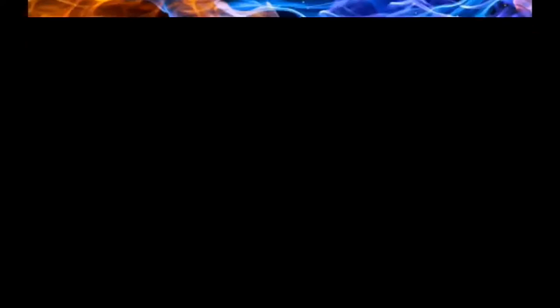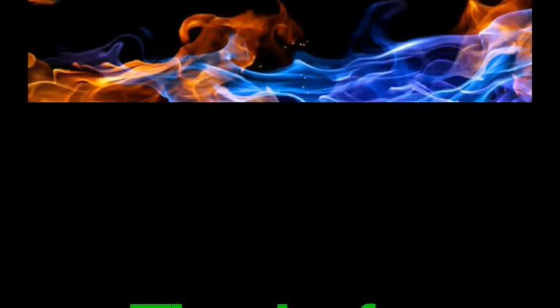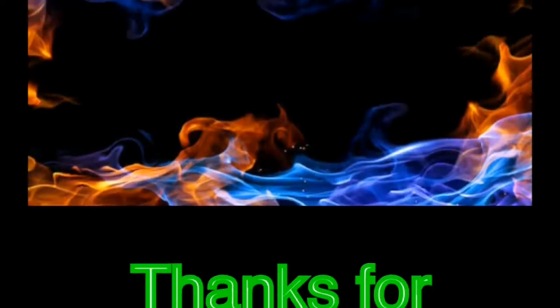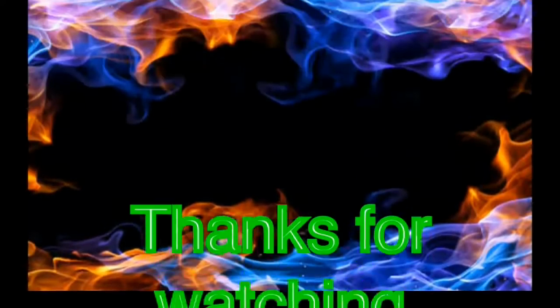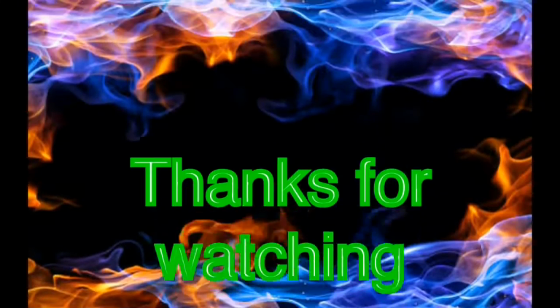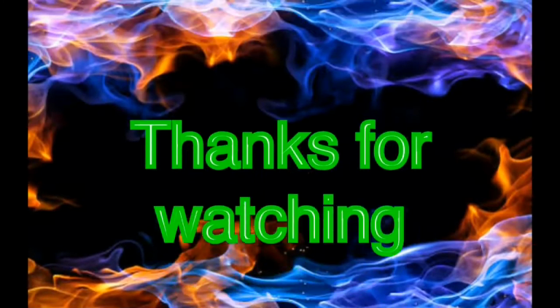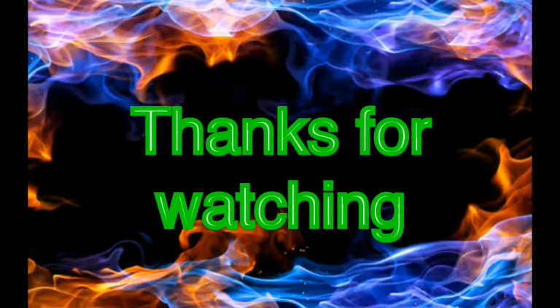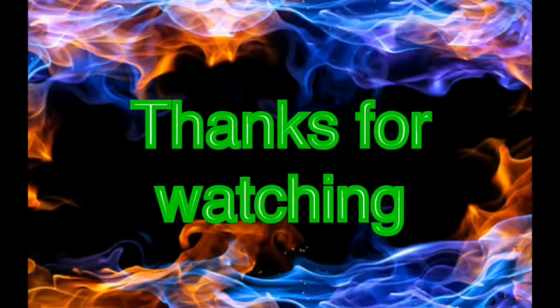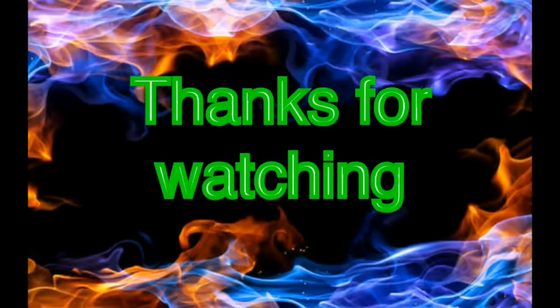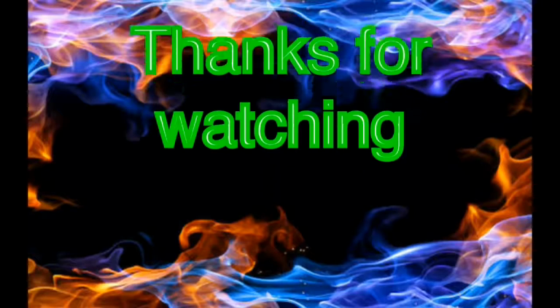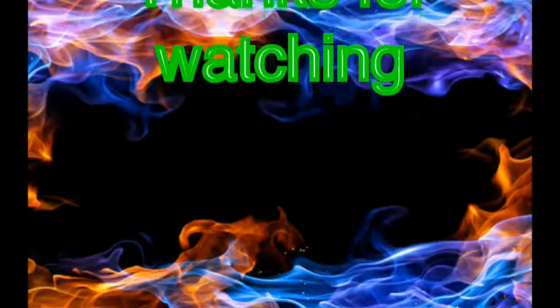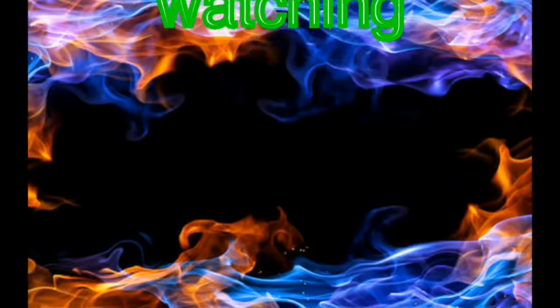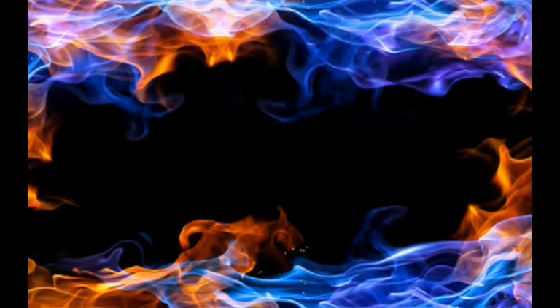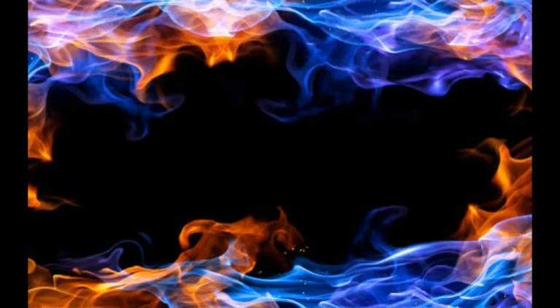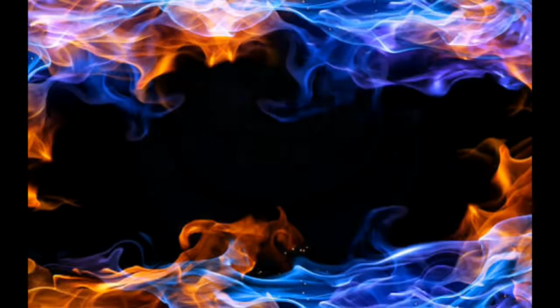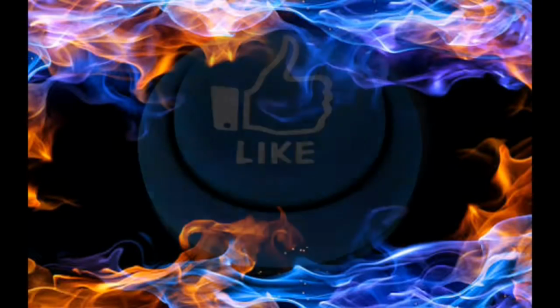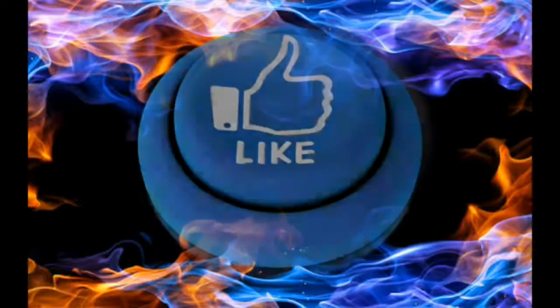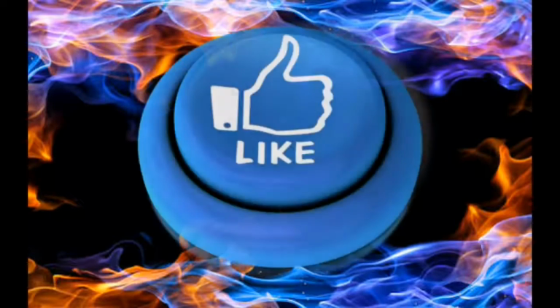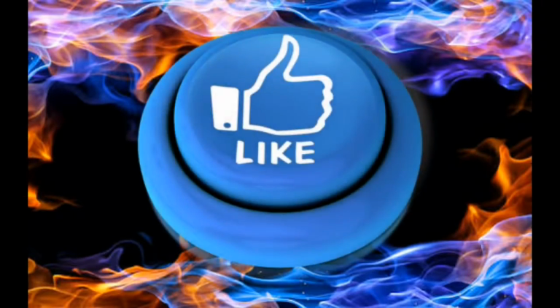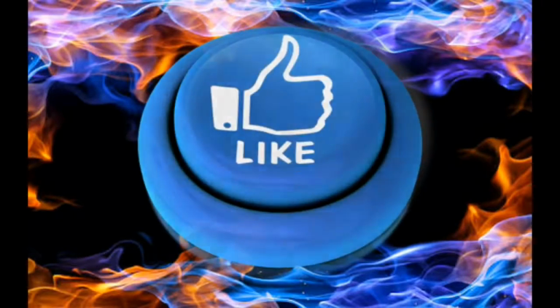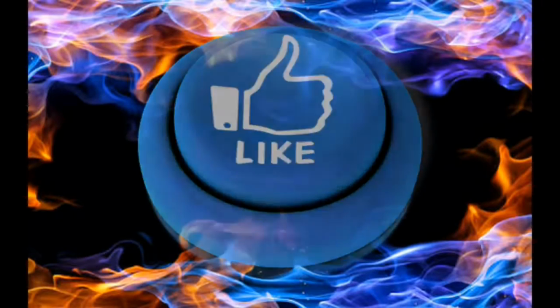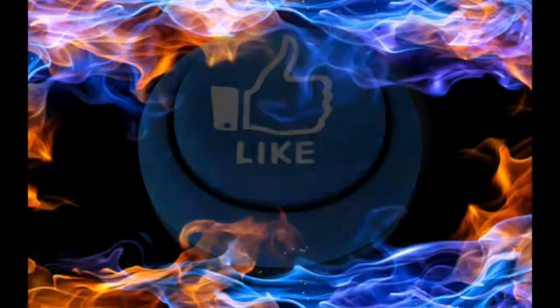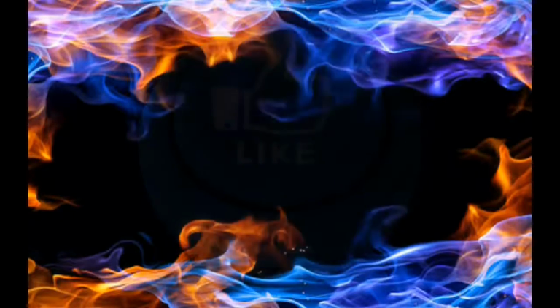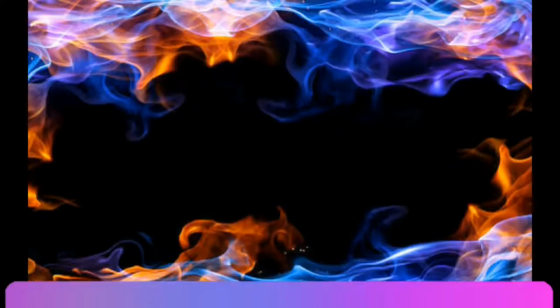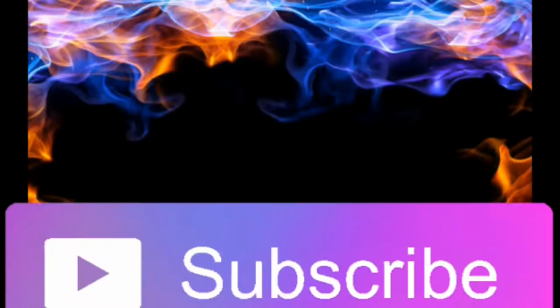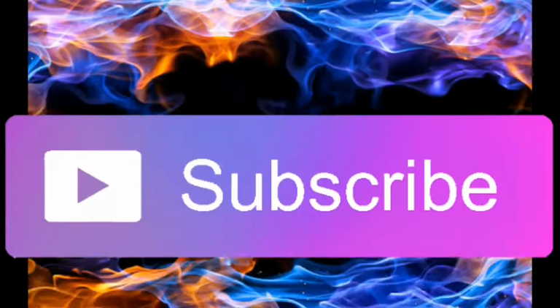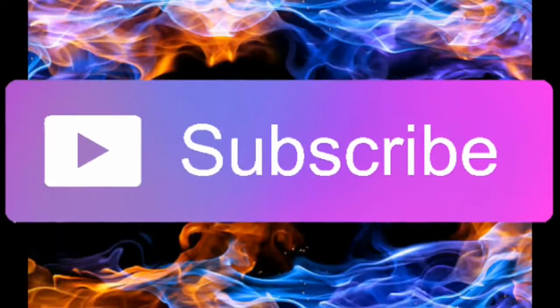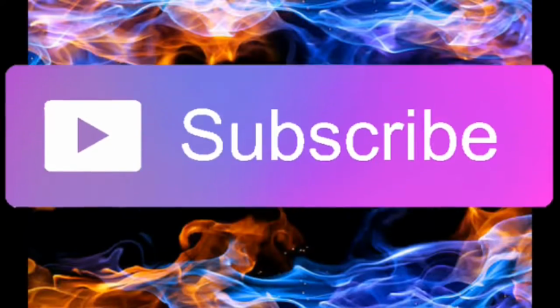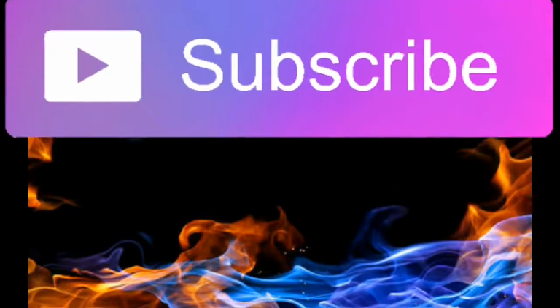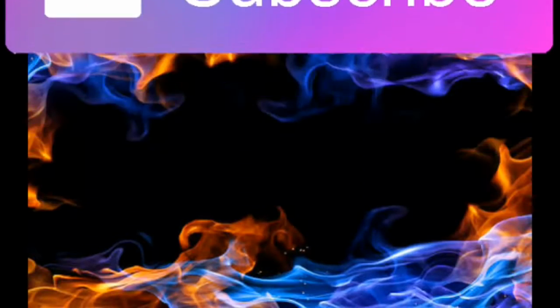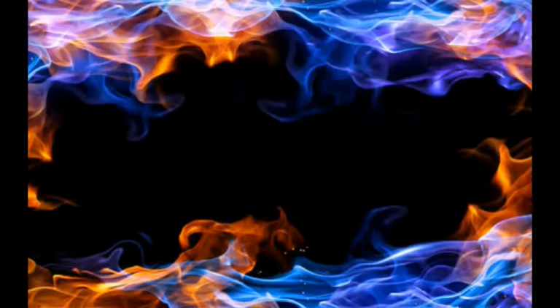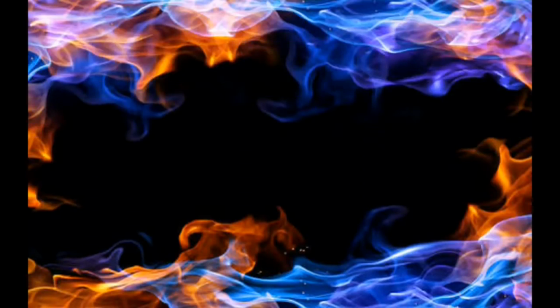Hi guys, thanks for watching — be sure to smash that like button and subscribe for more. Peace.